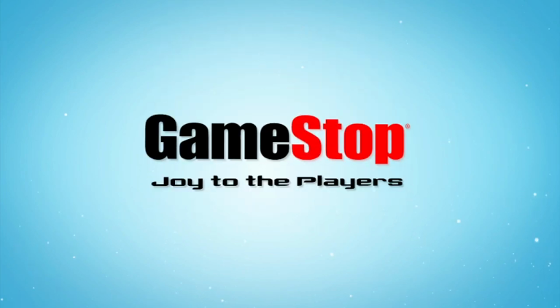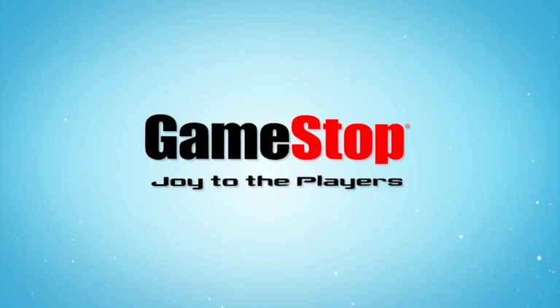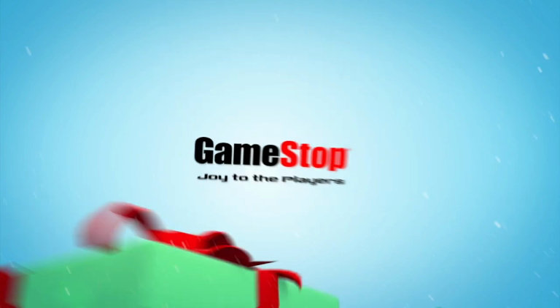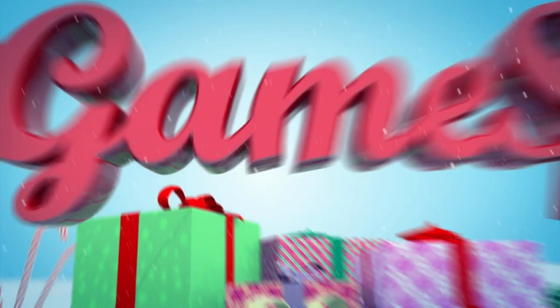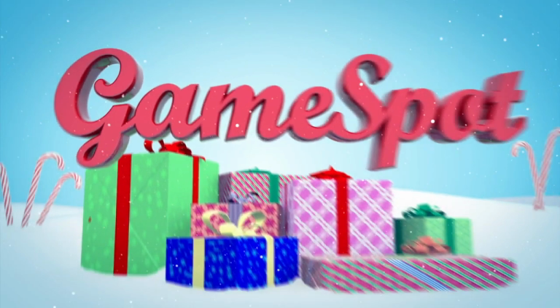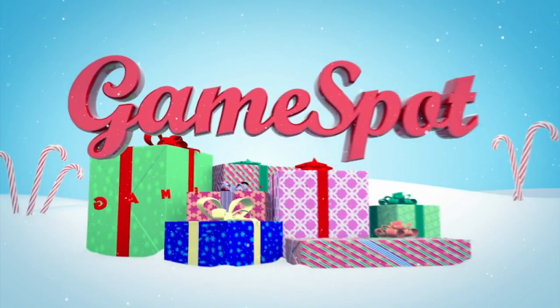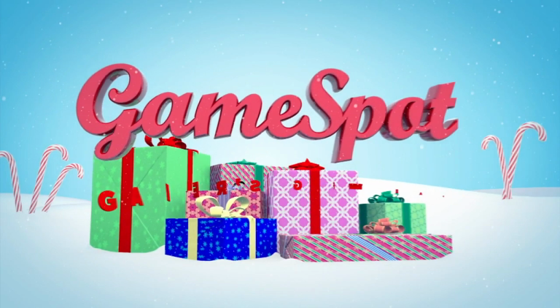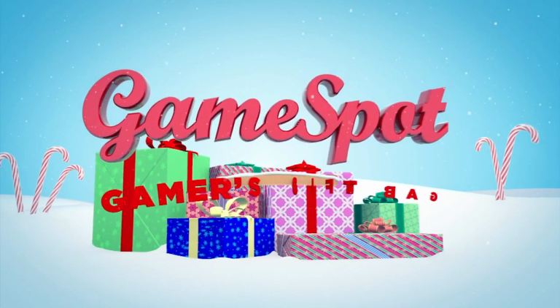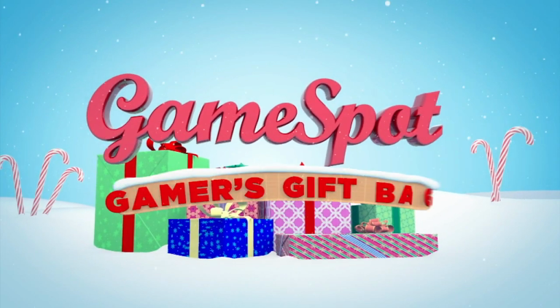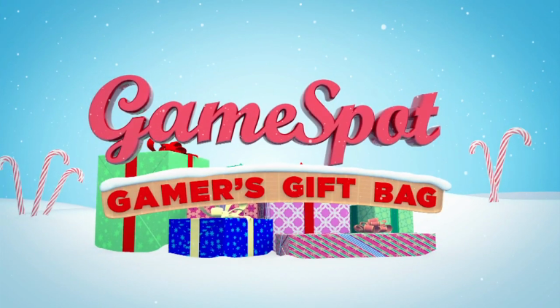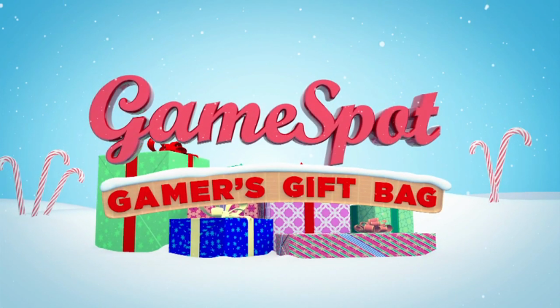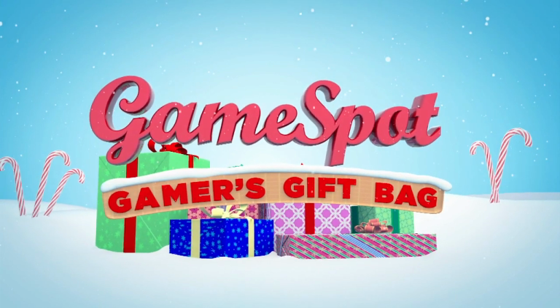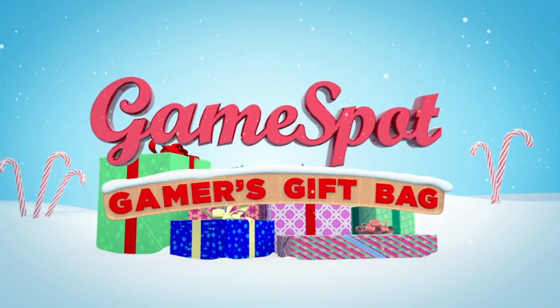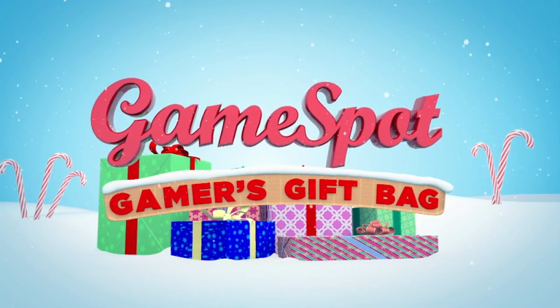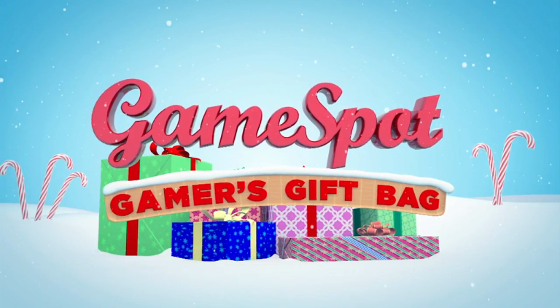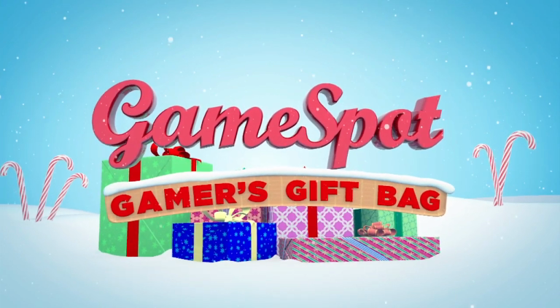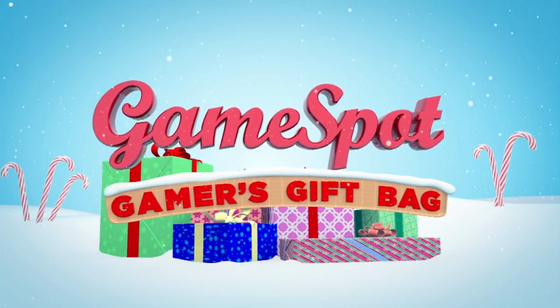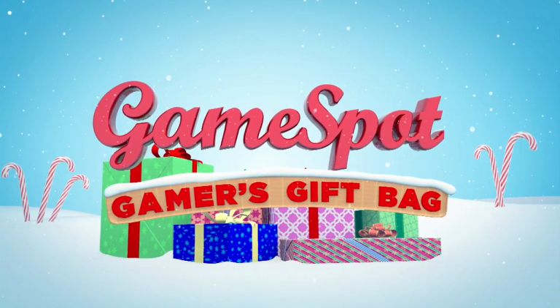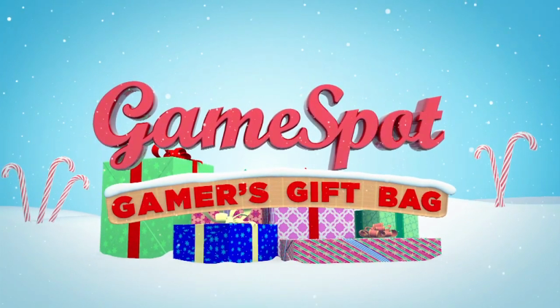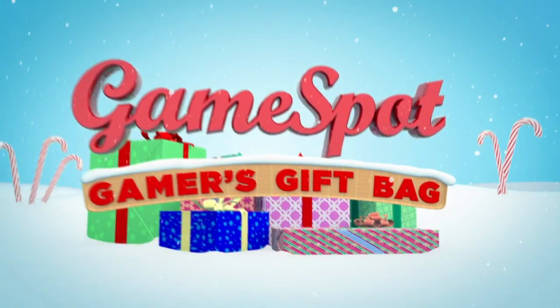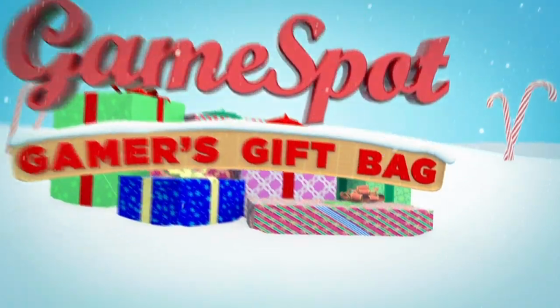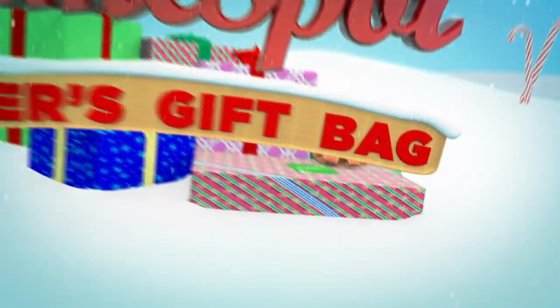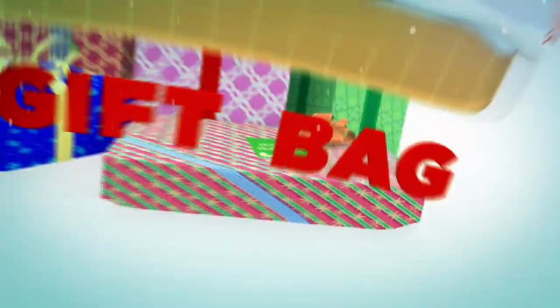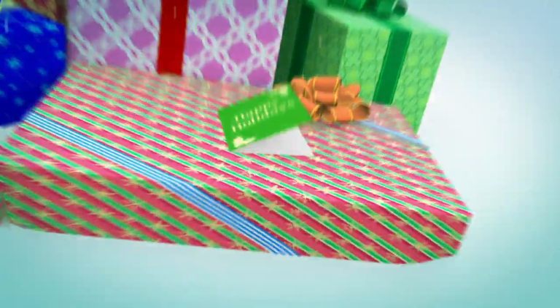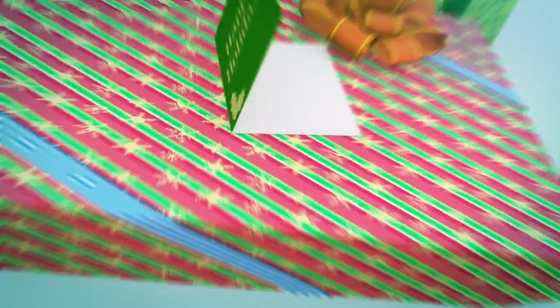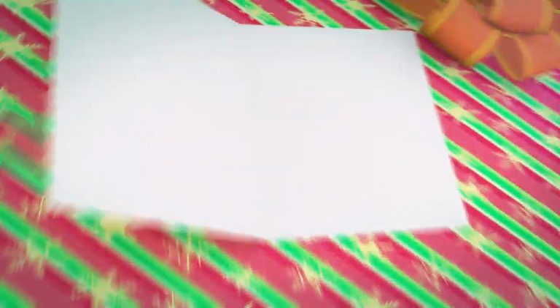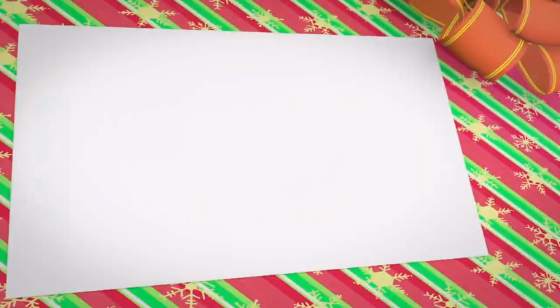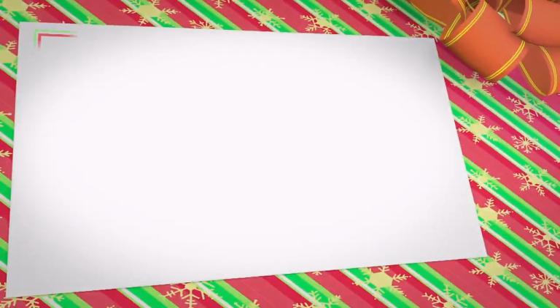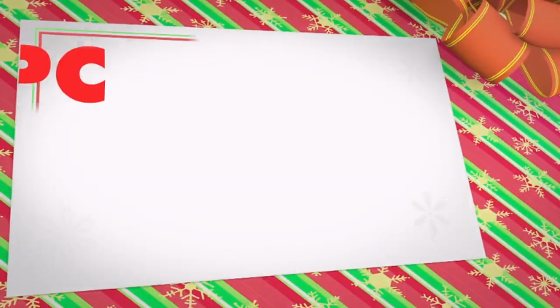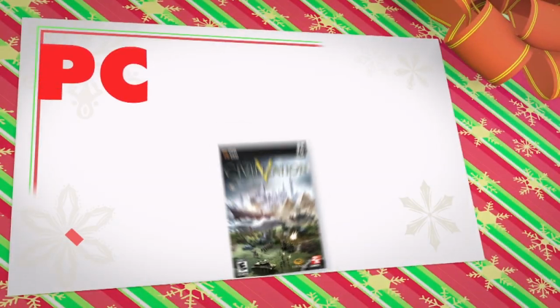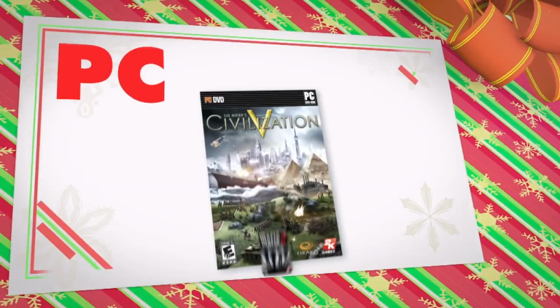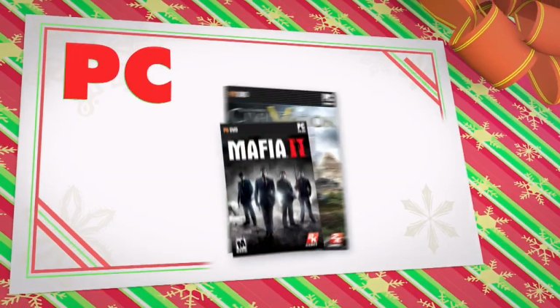The holiday season is here once again, and so is GameSpot's Gamers gift bag for the best picks for PC games and hardware this year.